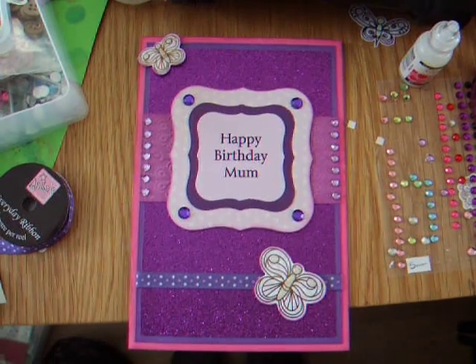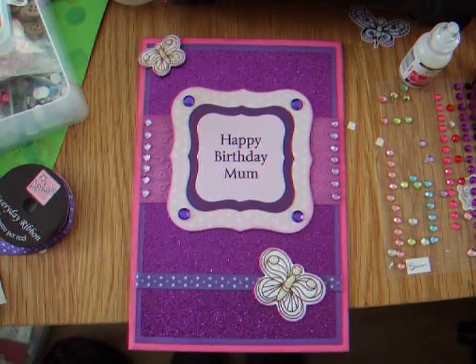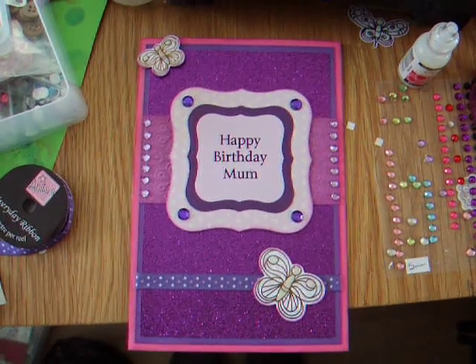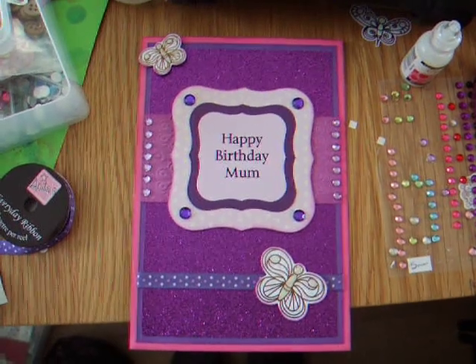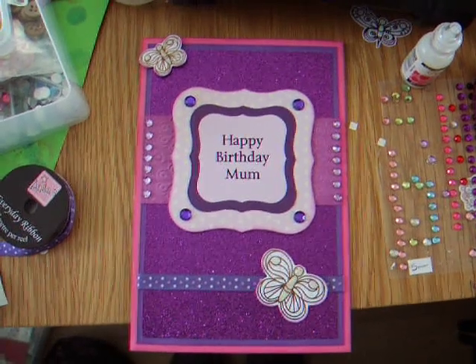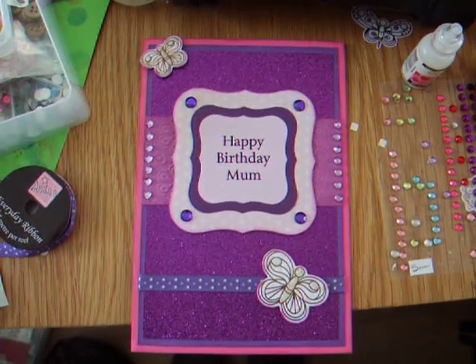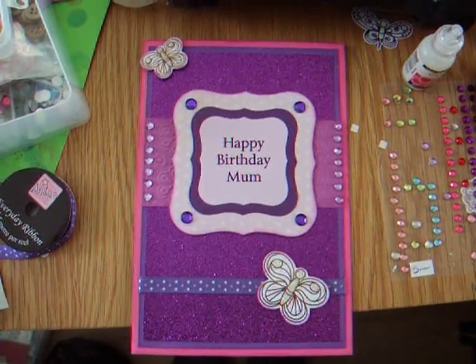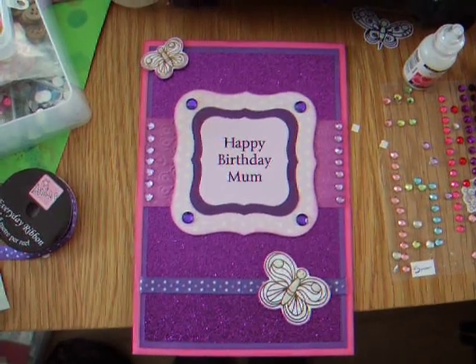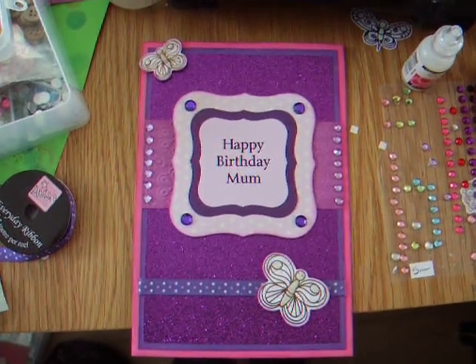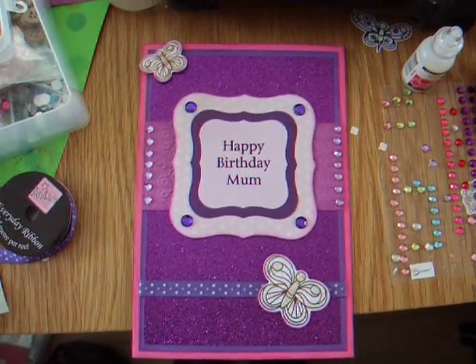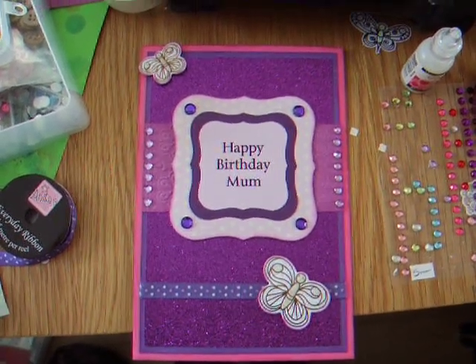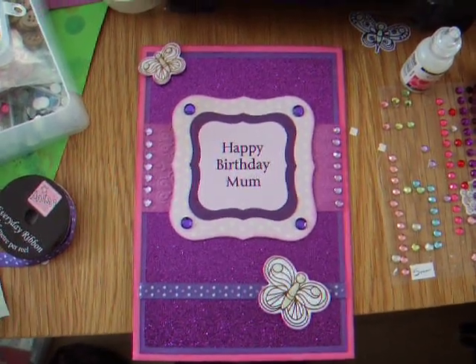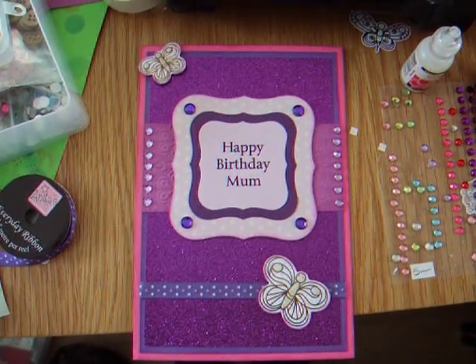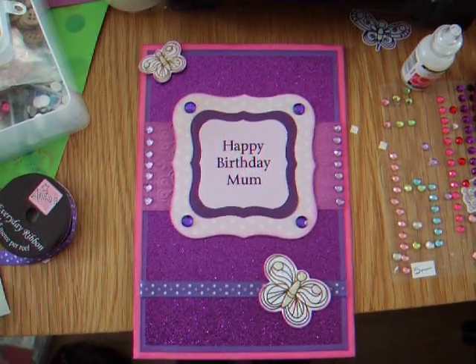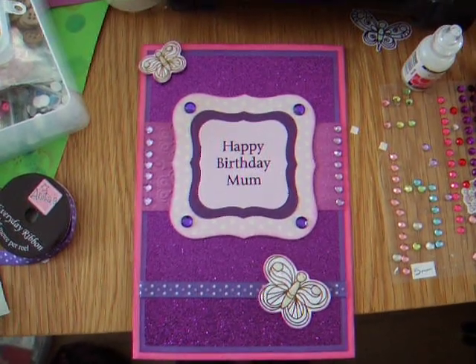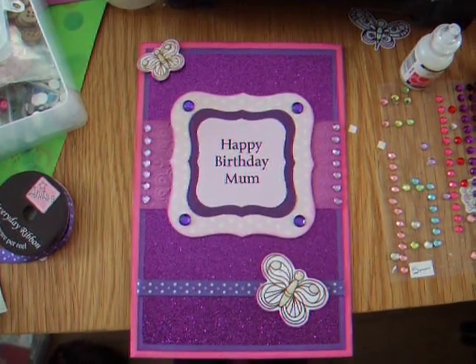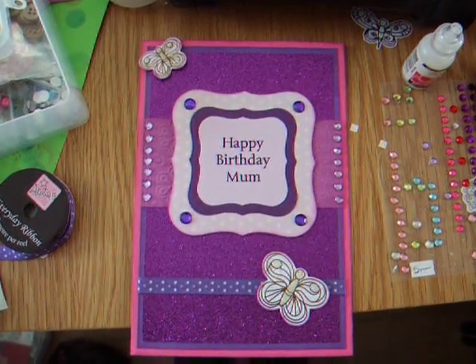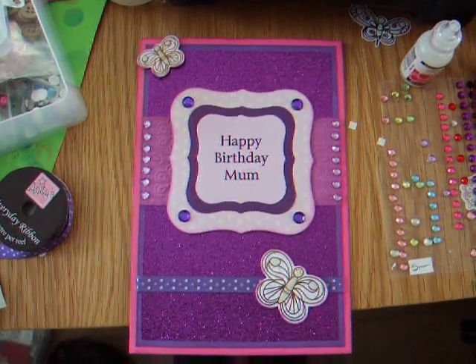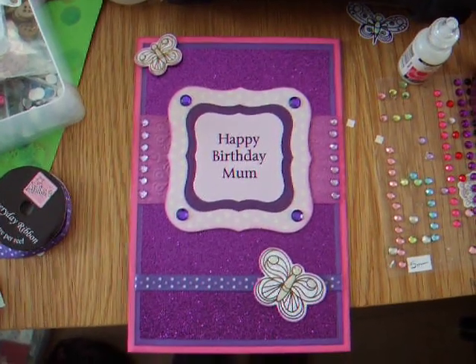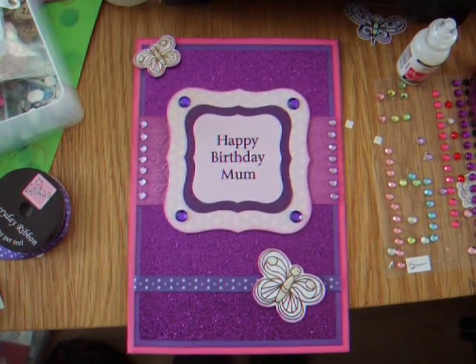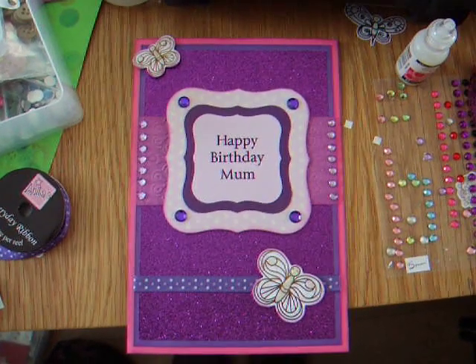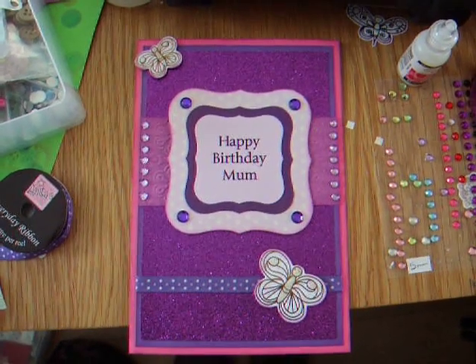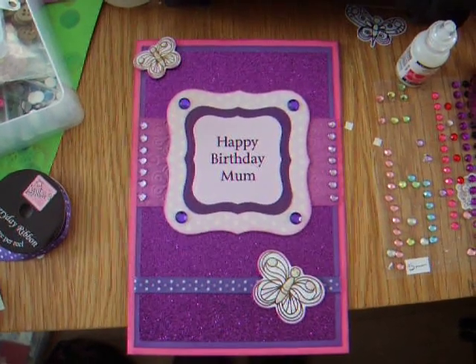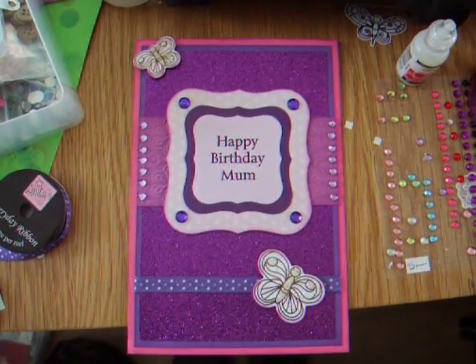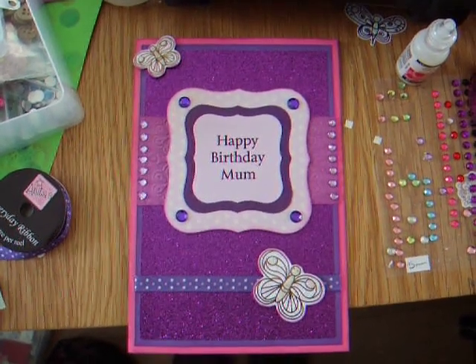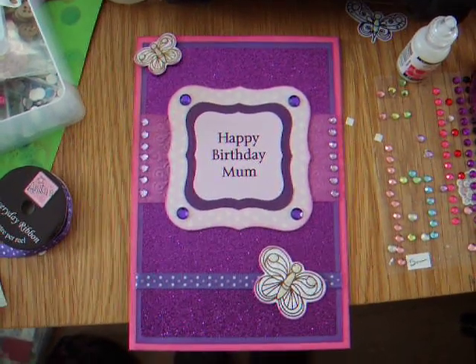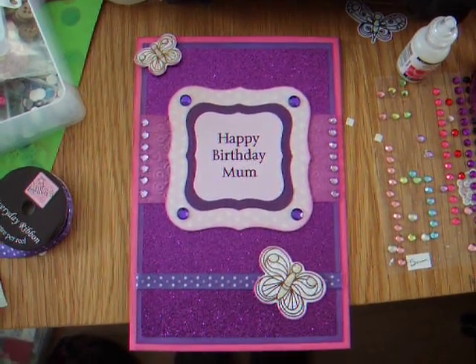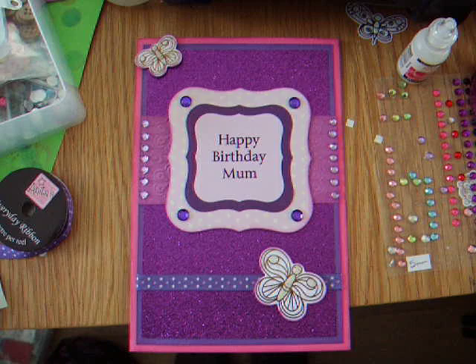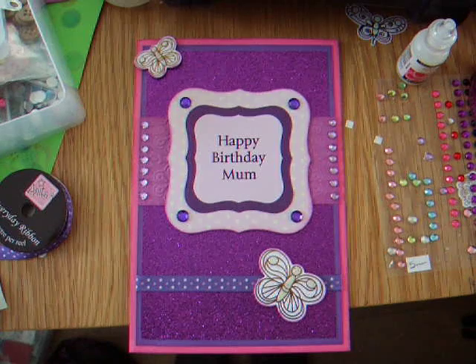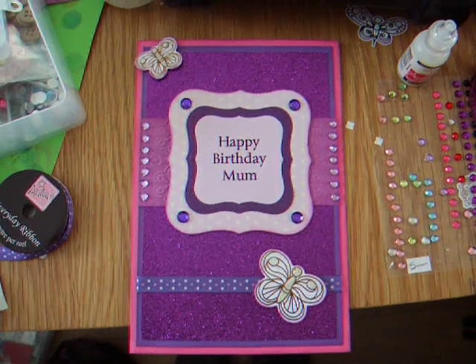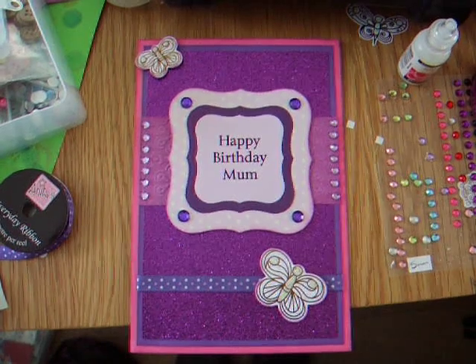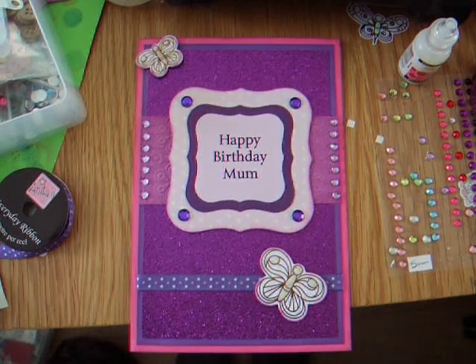I made this card for my mum. It's her birthday soon. Her favourite colour is purple.